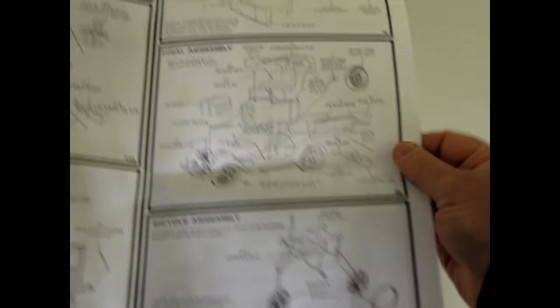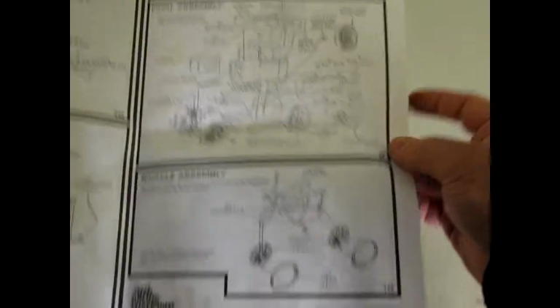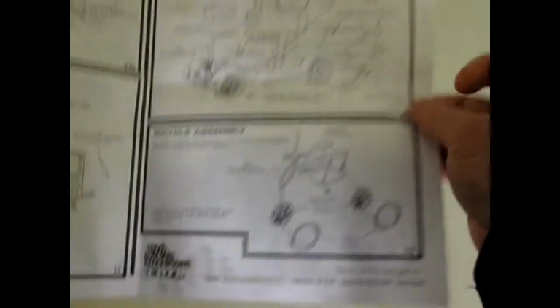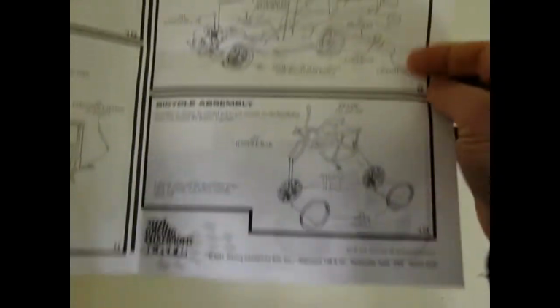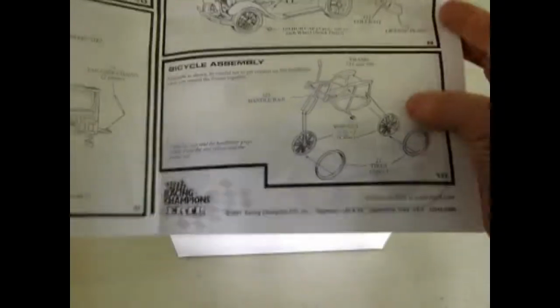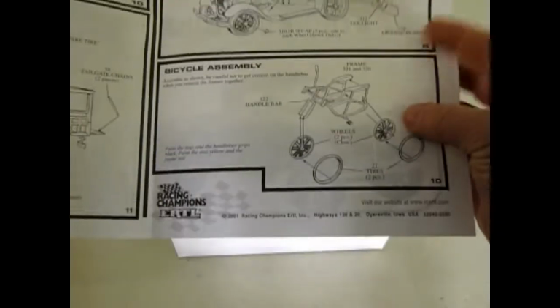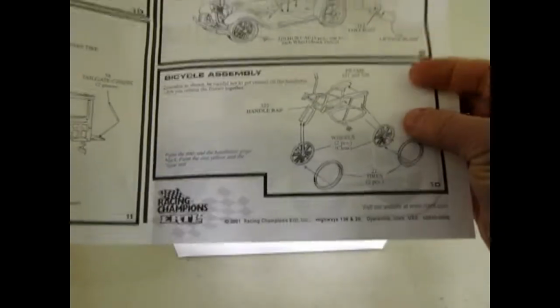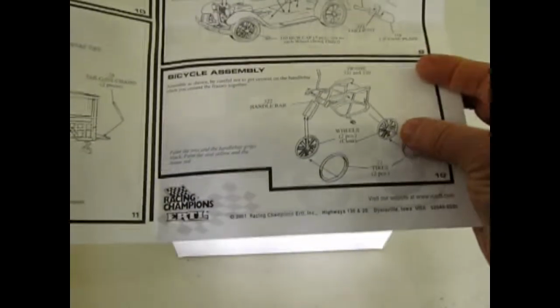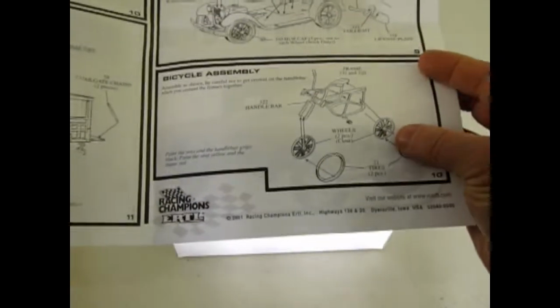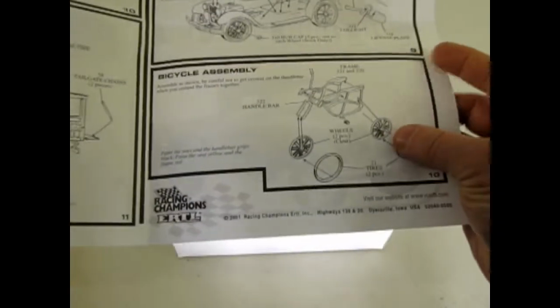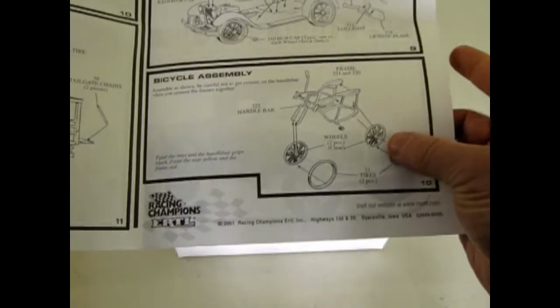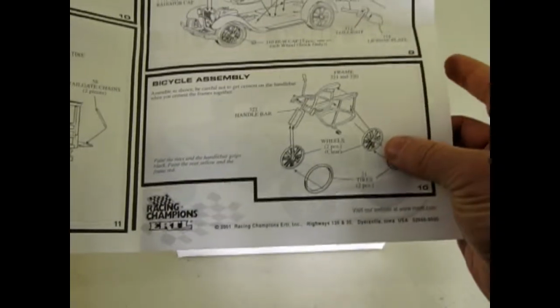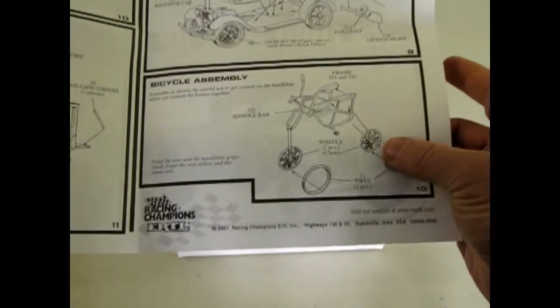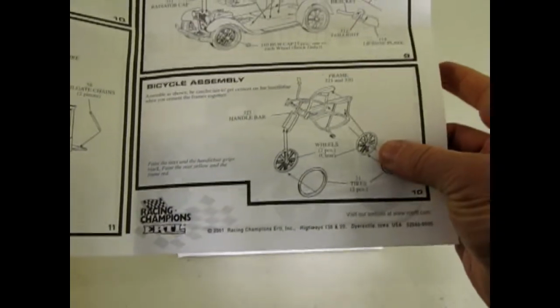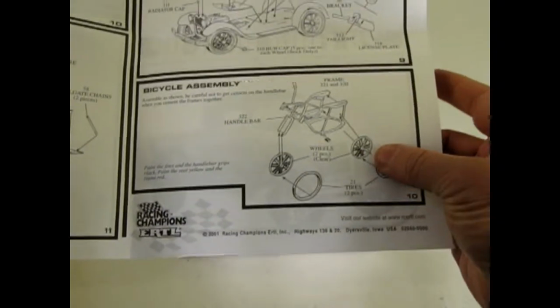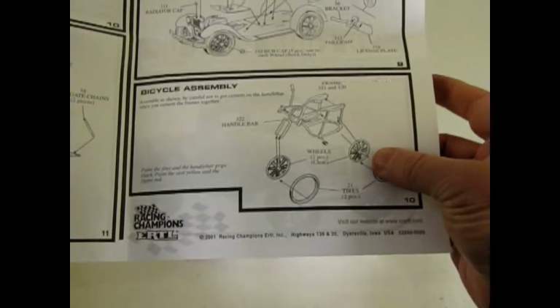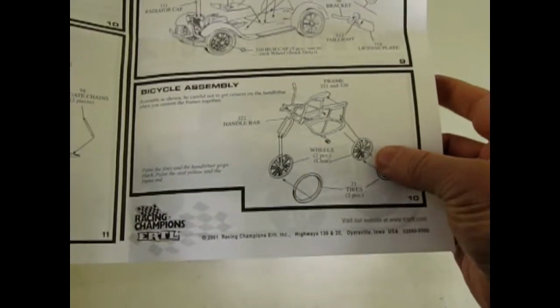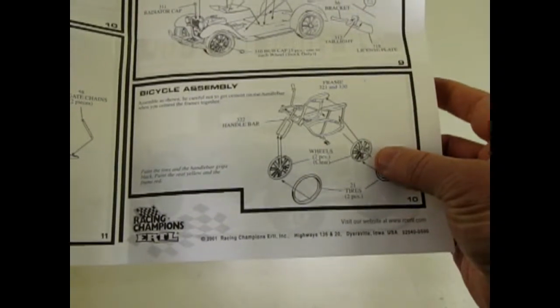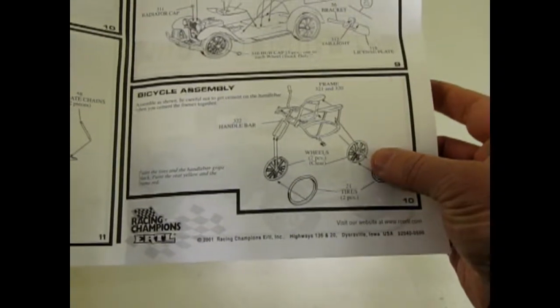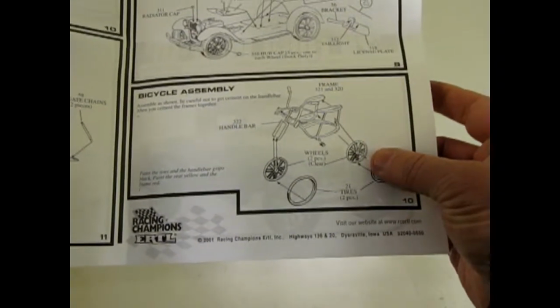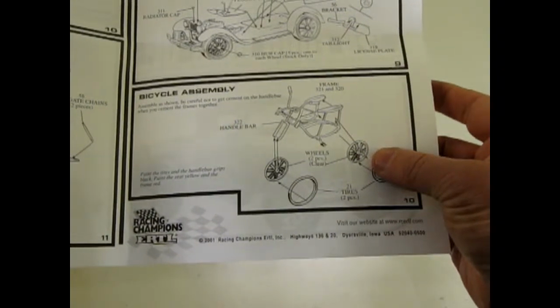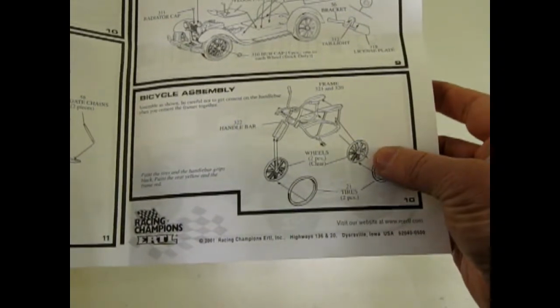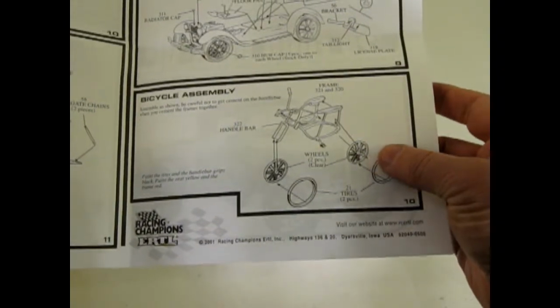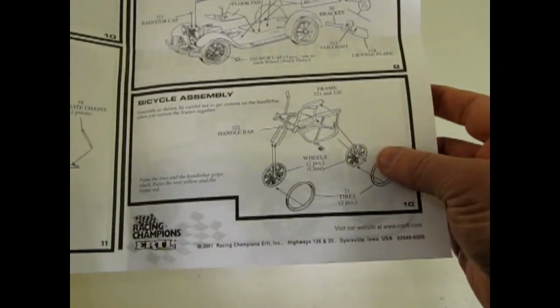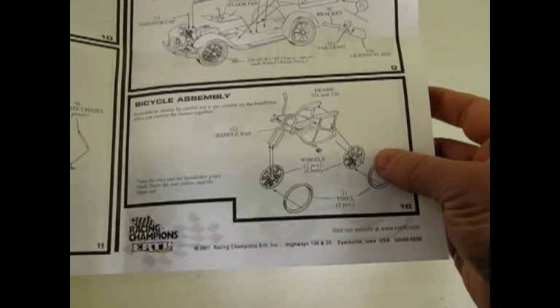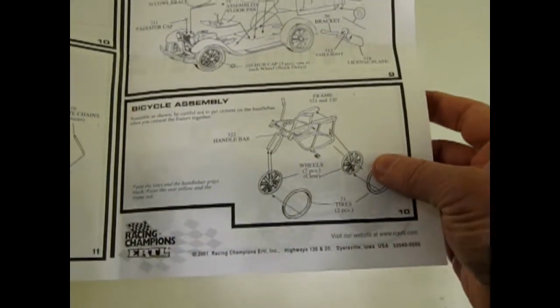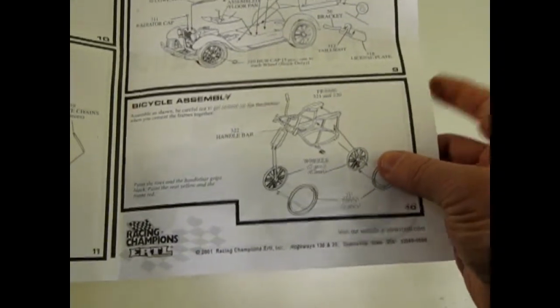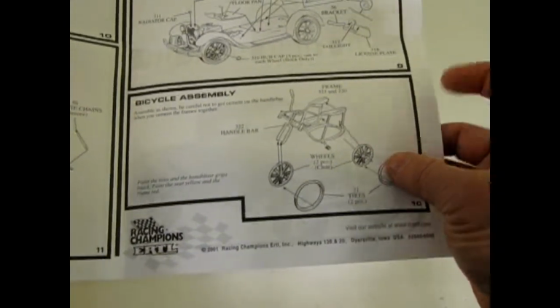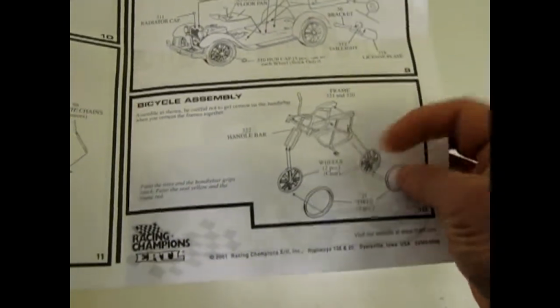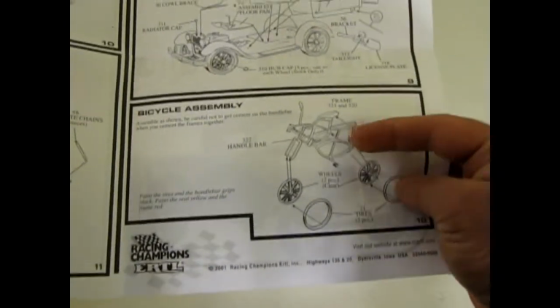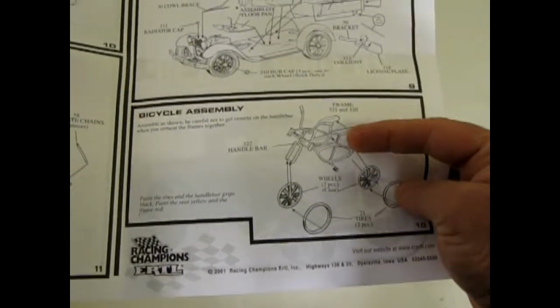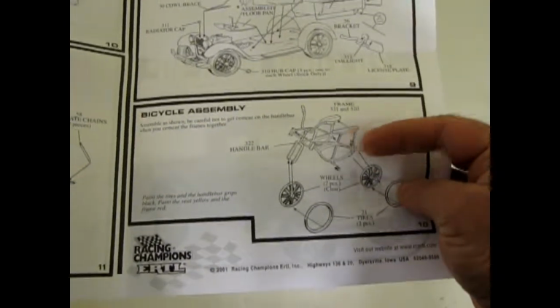It also comes with this 1970s style bicycle — the old banana bike.